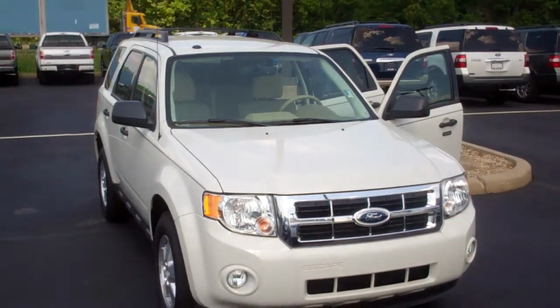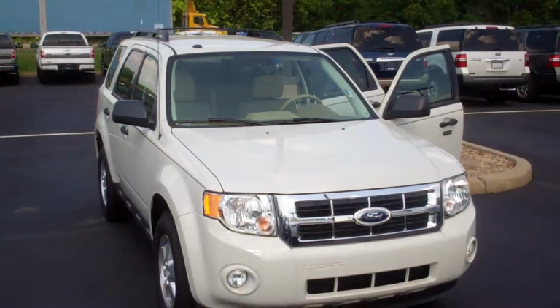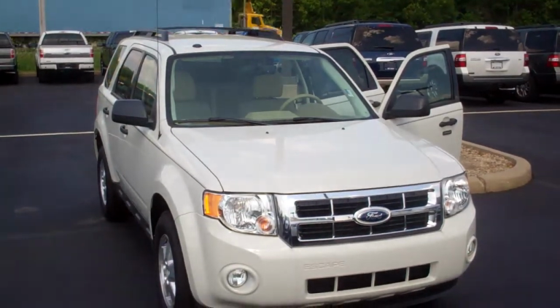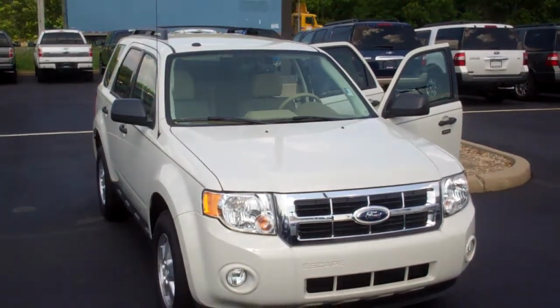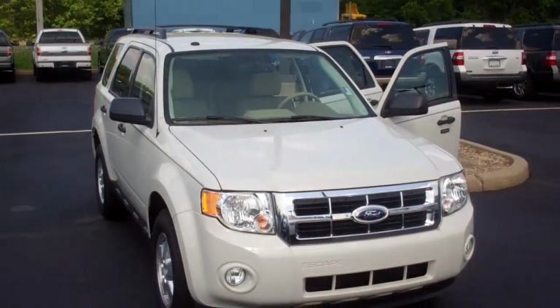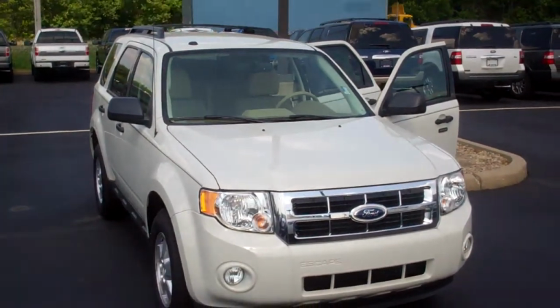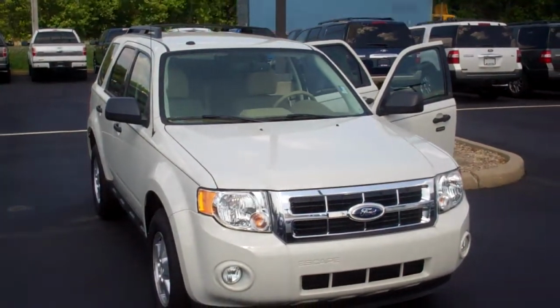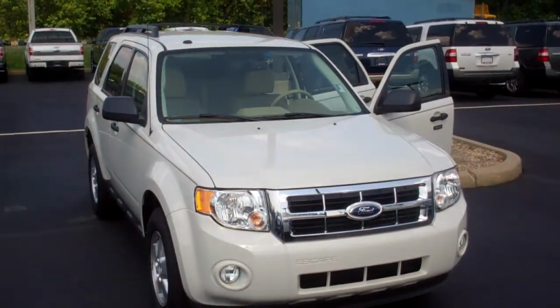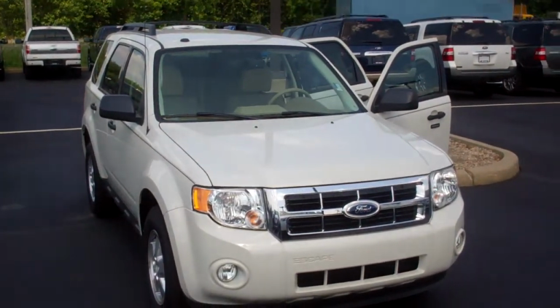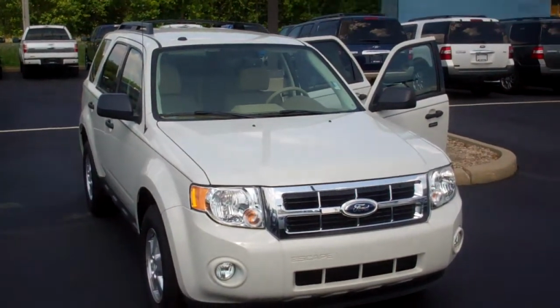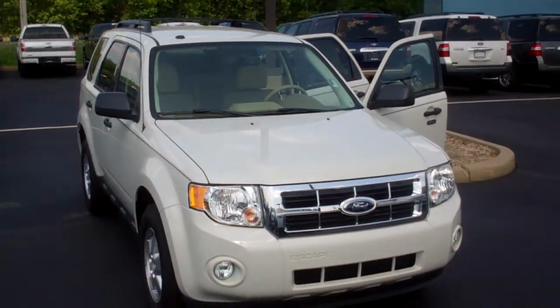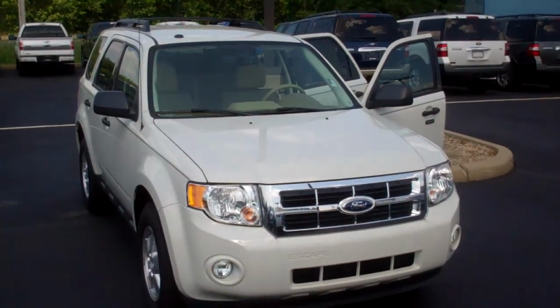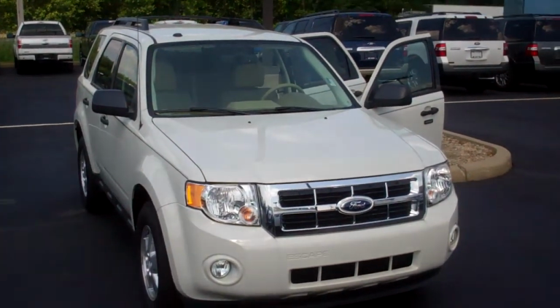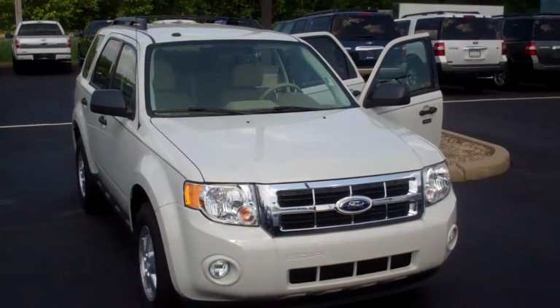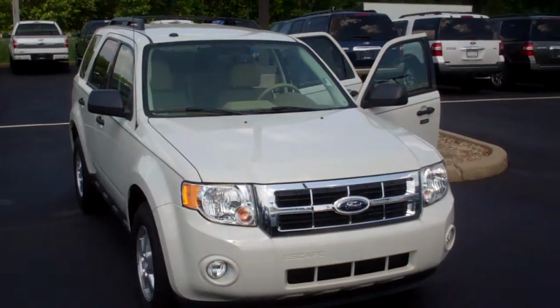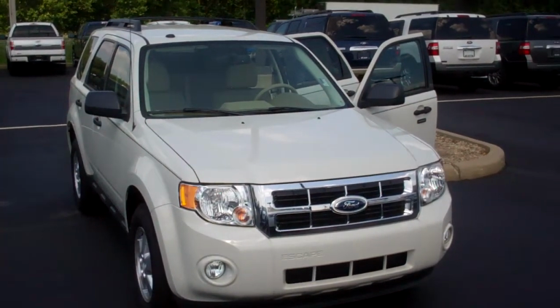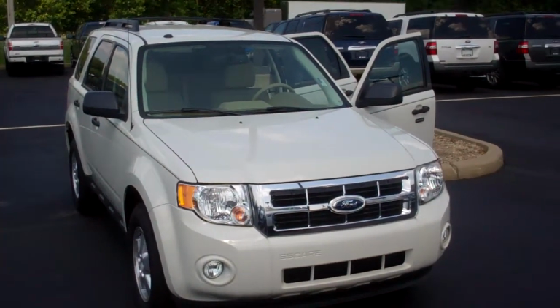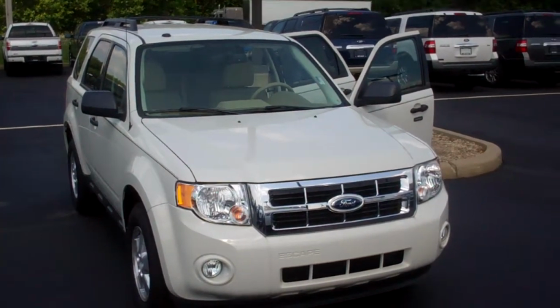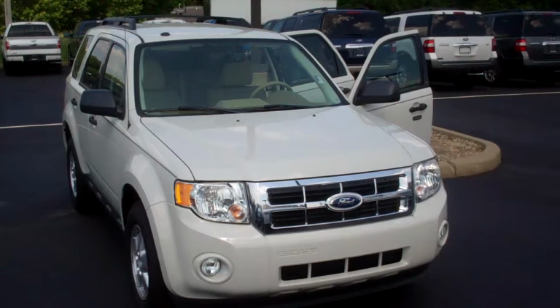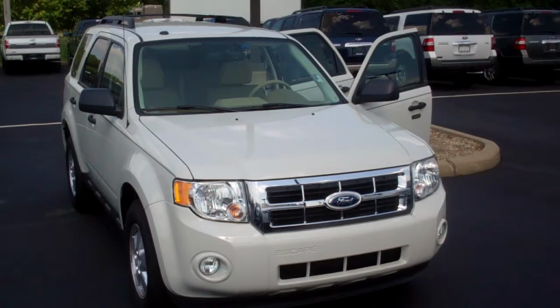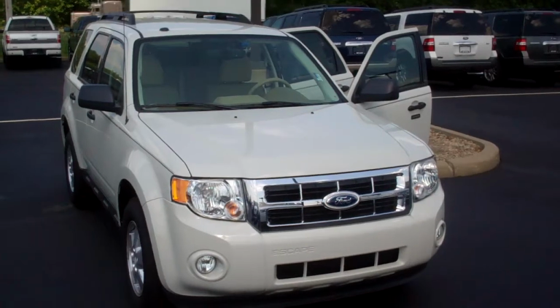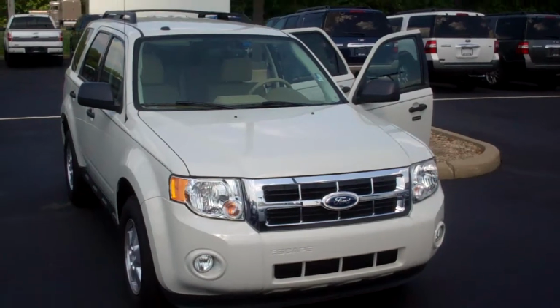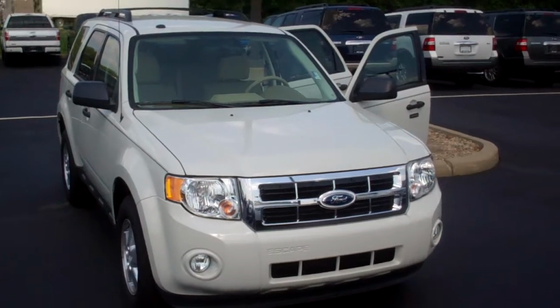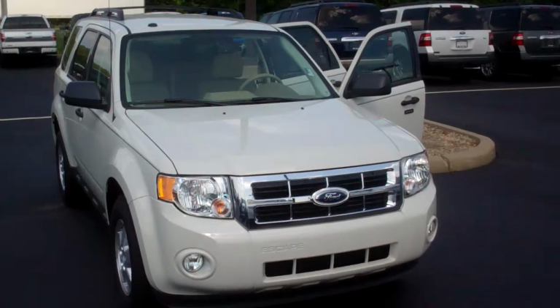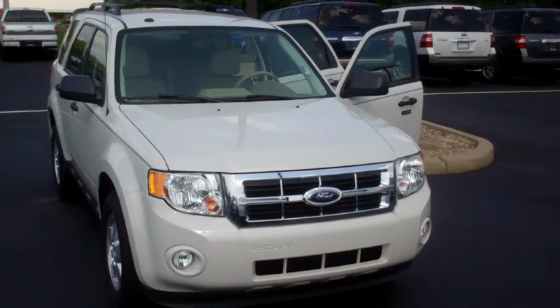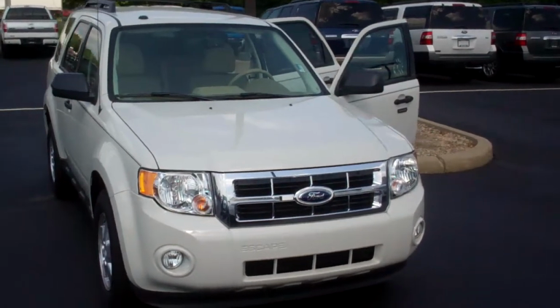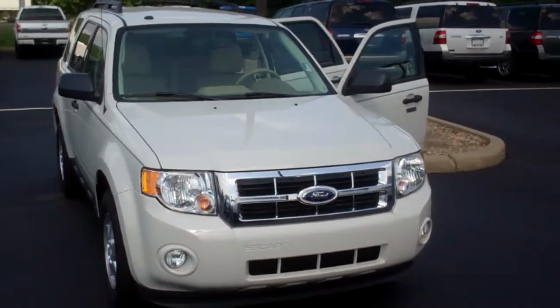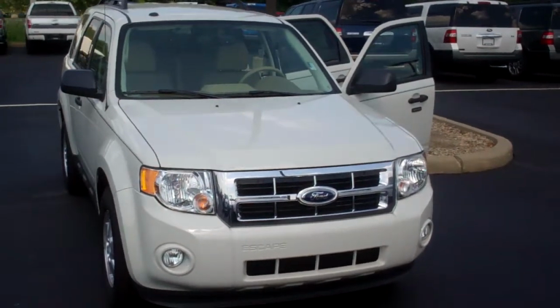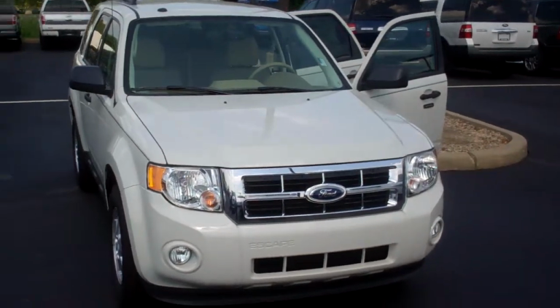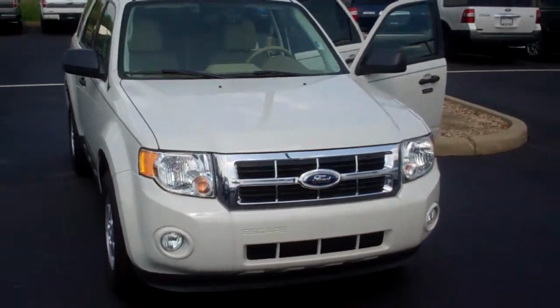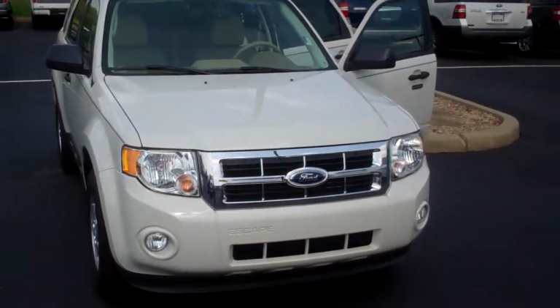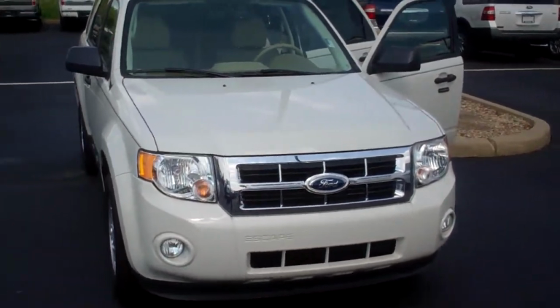Hey Lee, this is Mike Balkus here at Bill Estes Ford. This is the Escape you inquired about. It's an XLT.